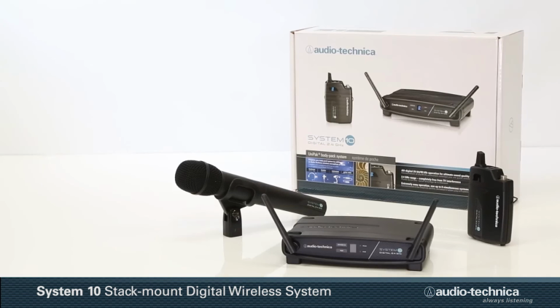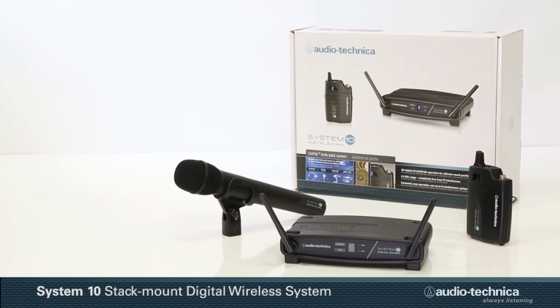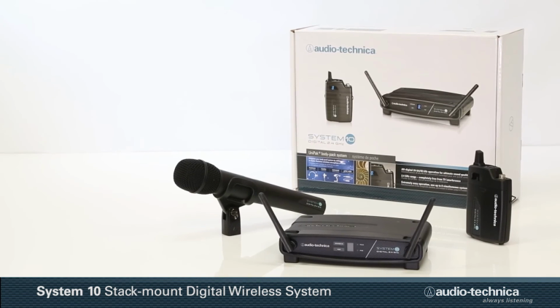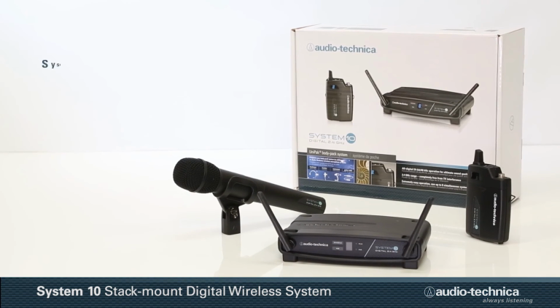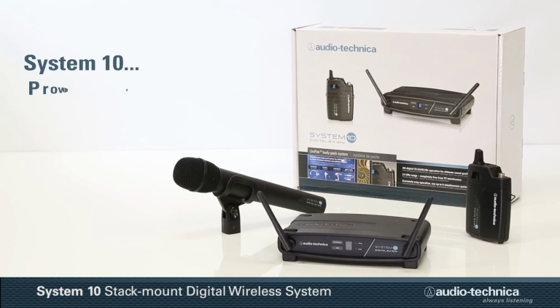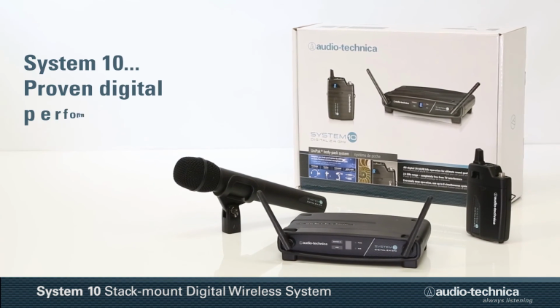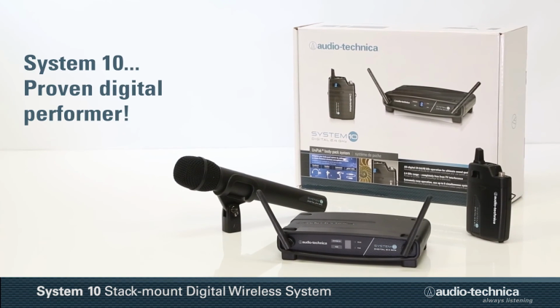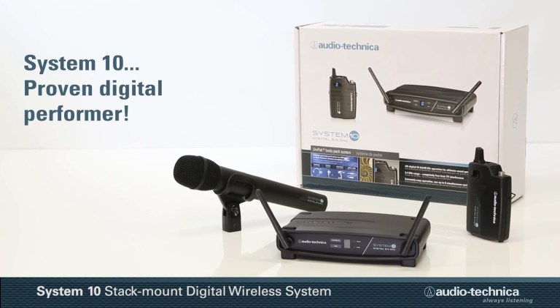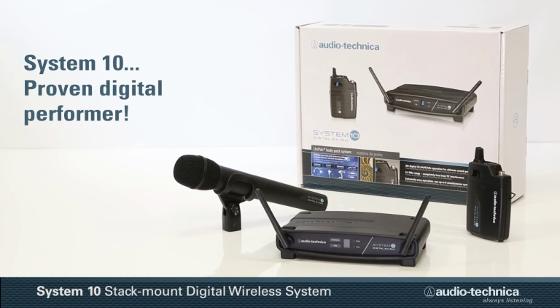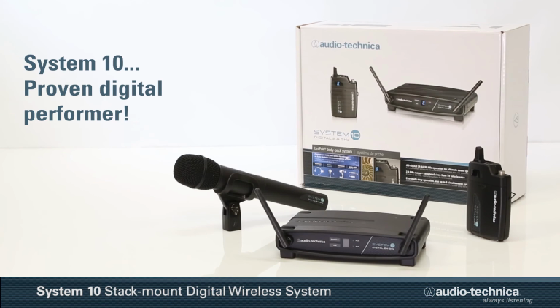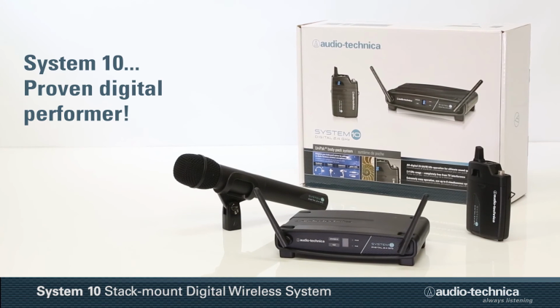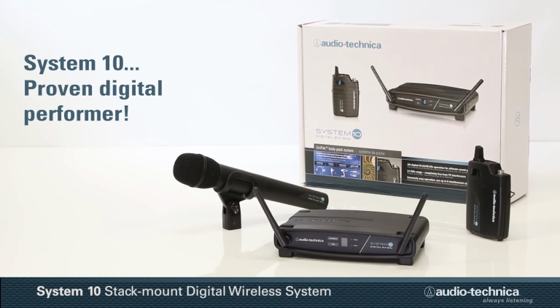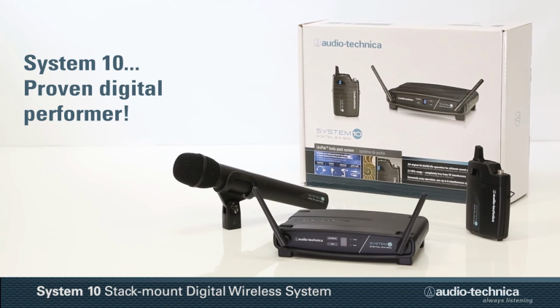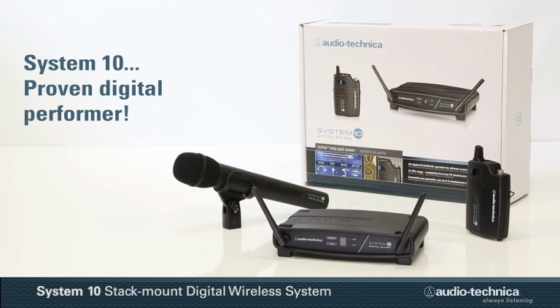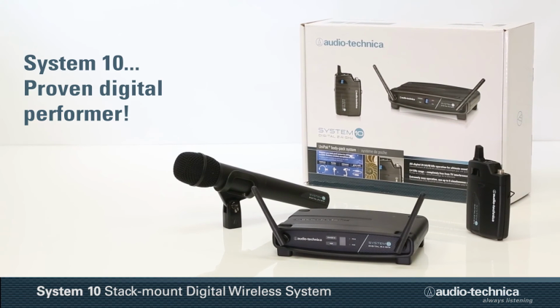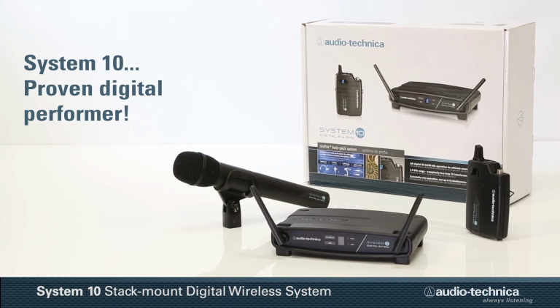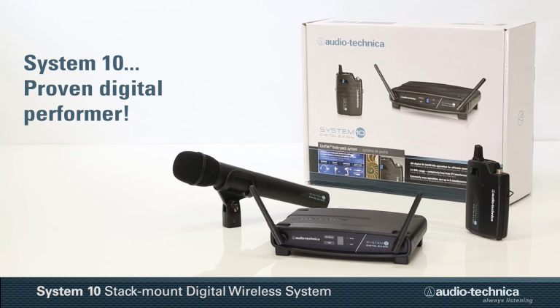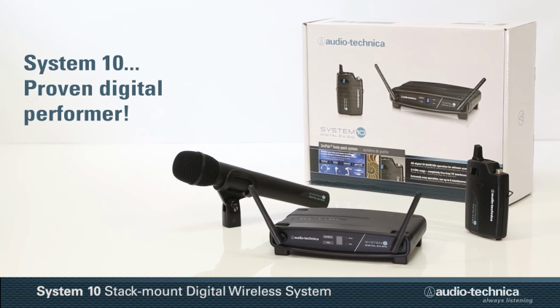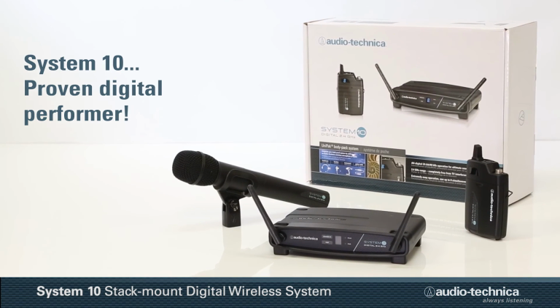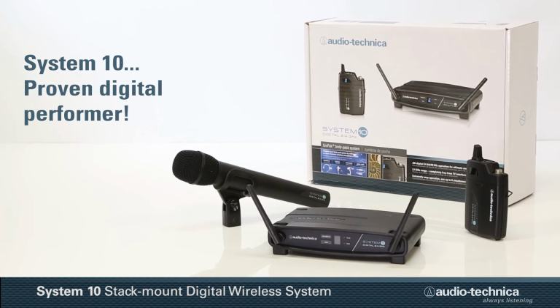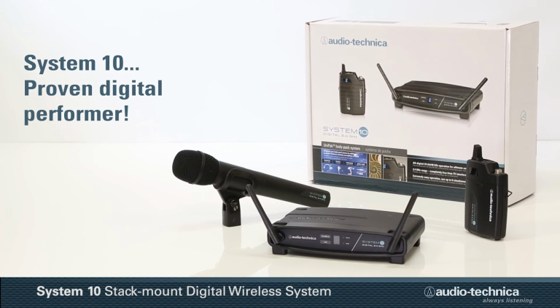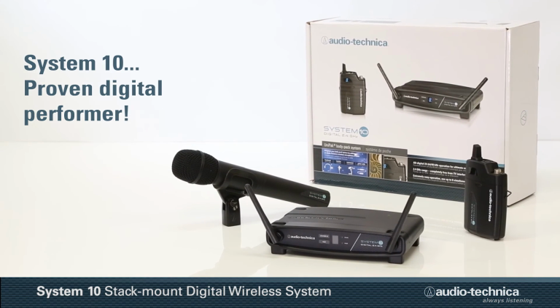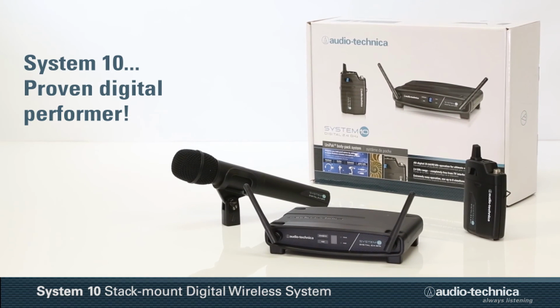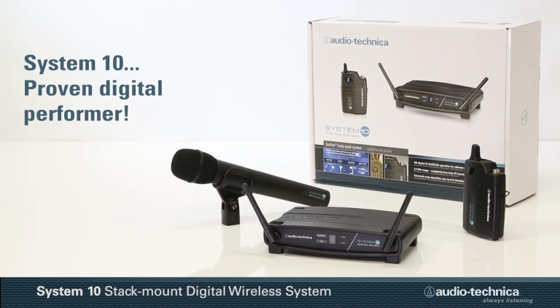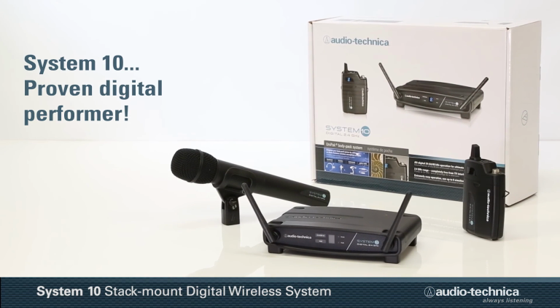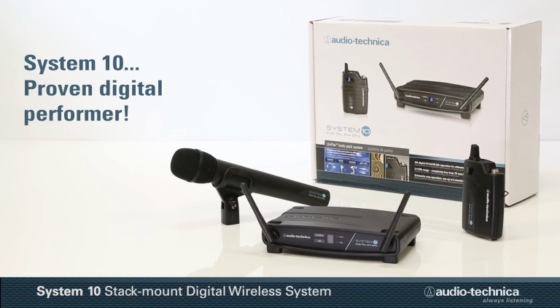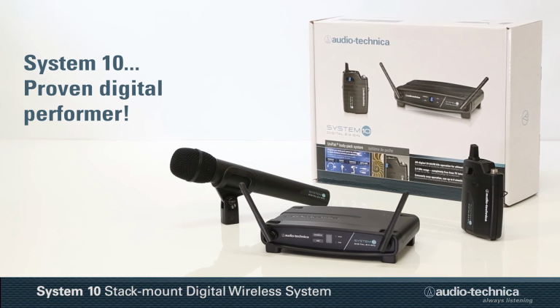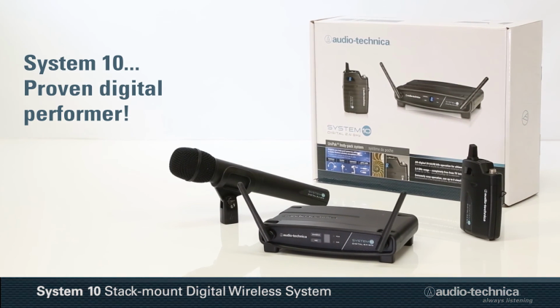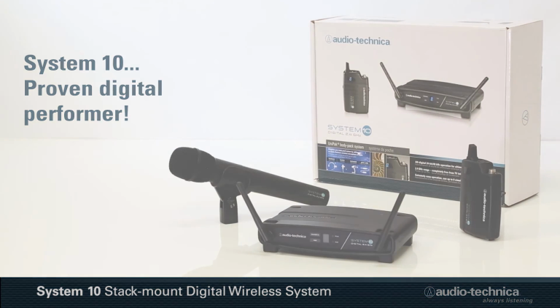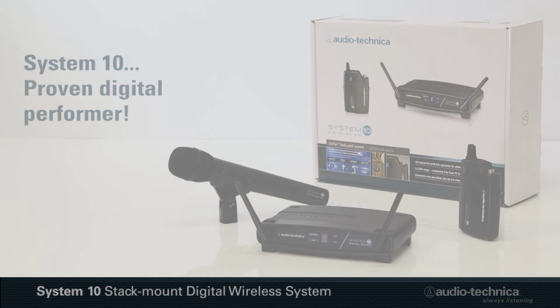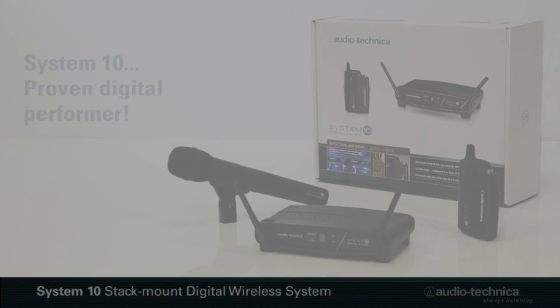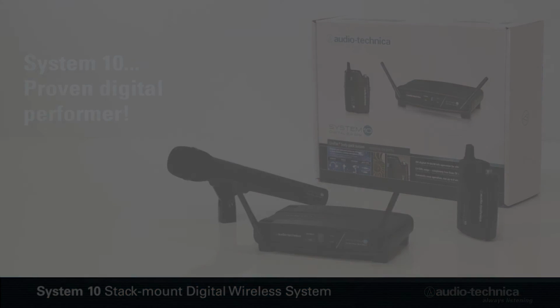With 7 receiver transmitter configurations available to get you started, System 10 is a proven digital performer.